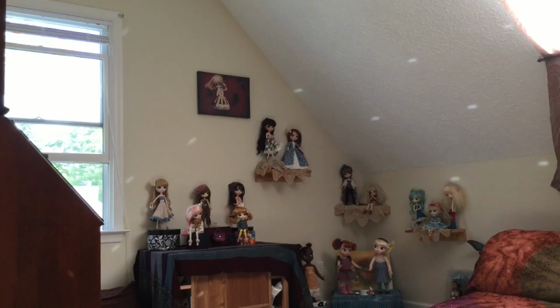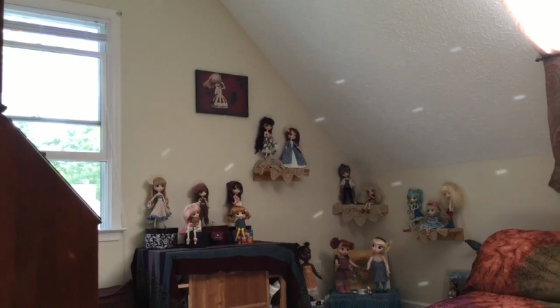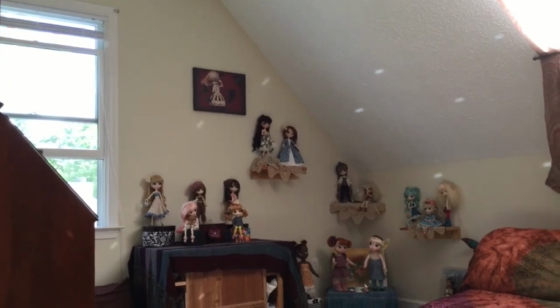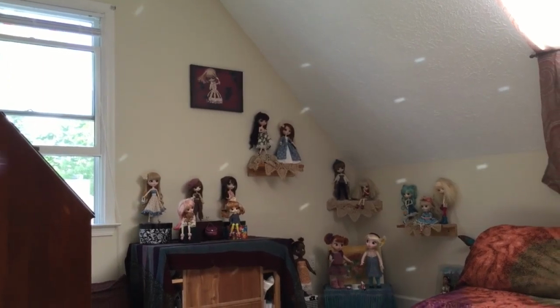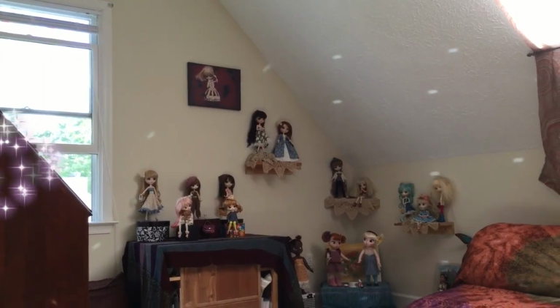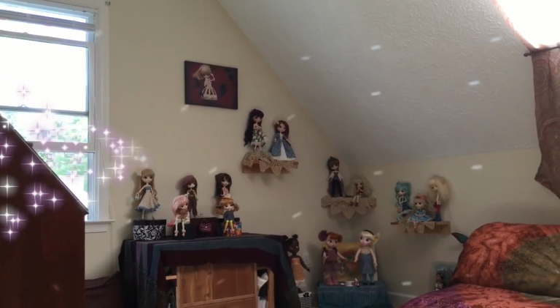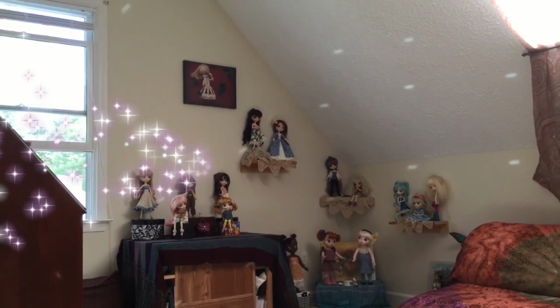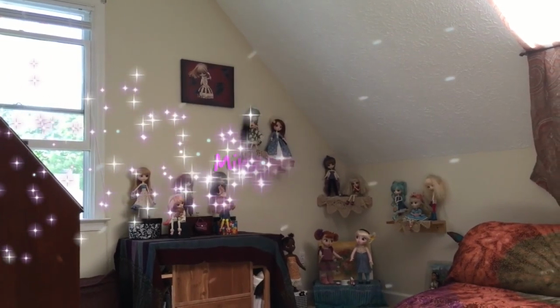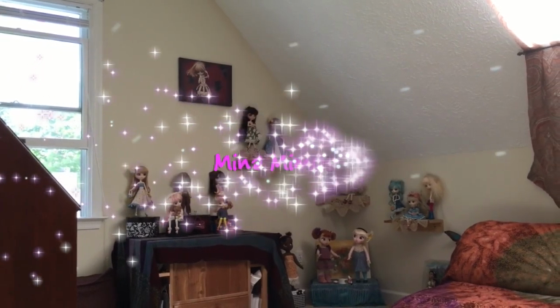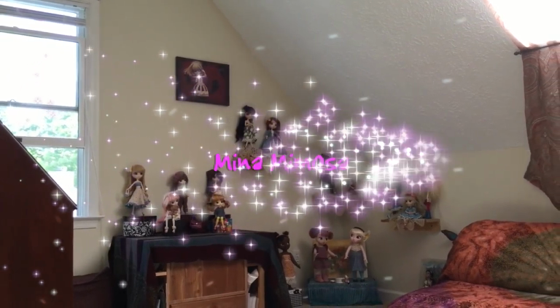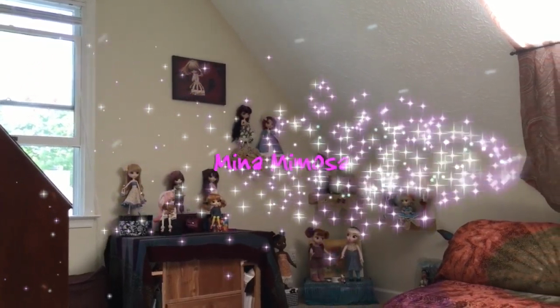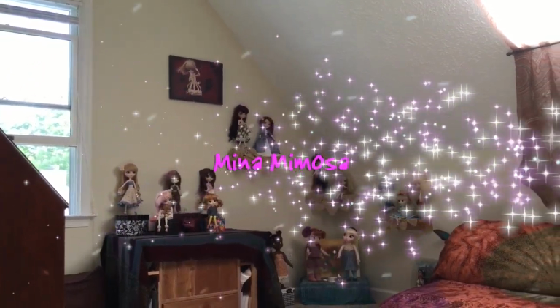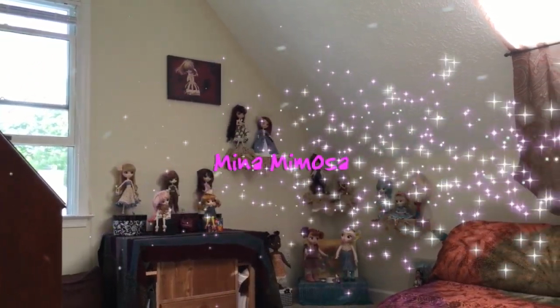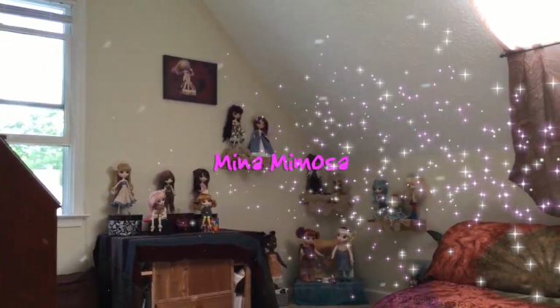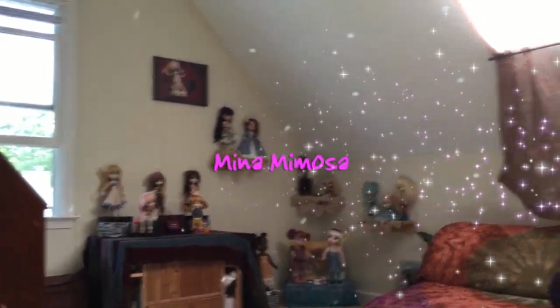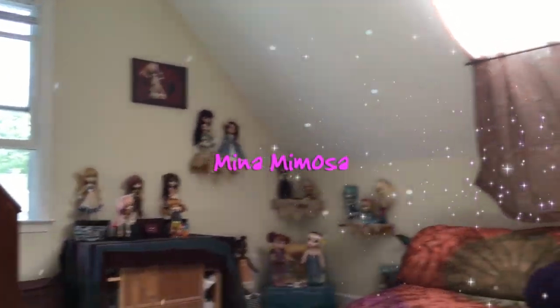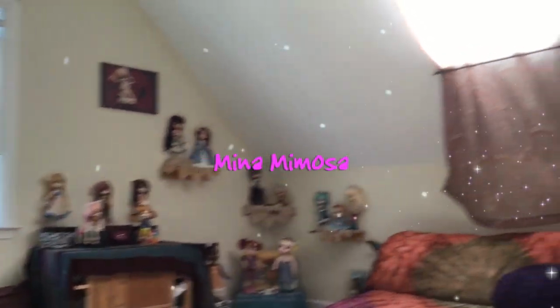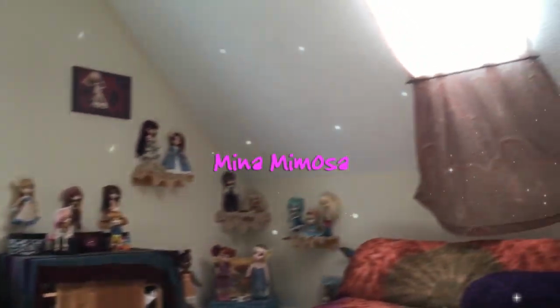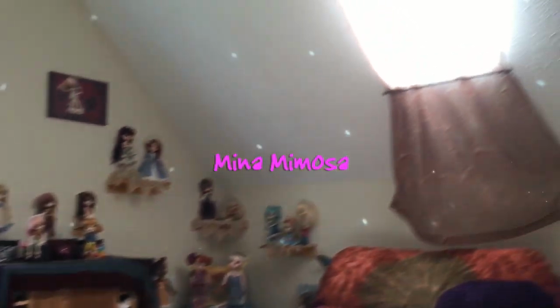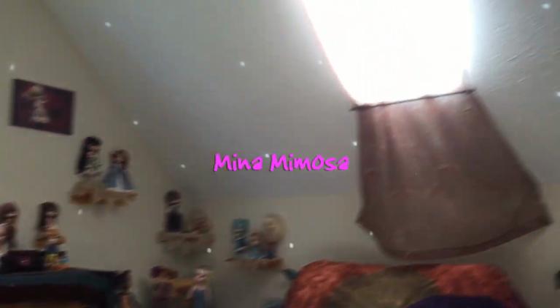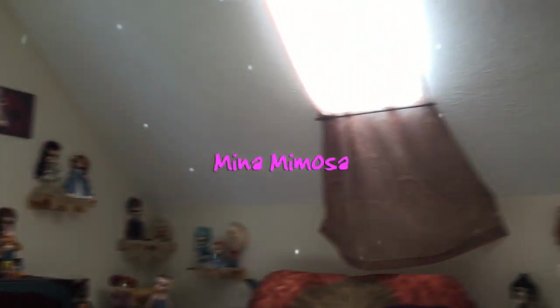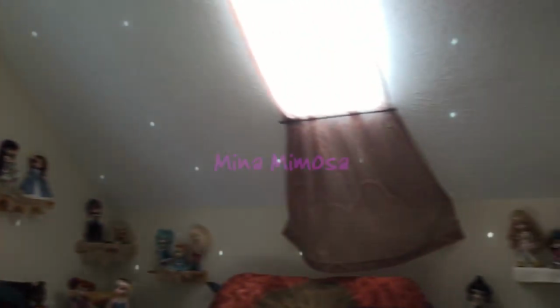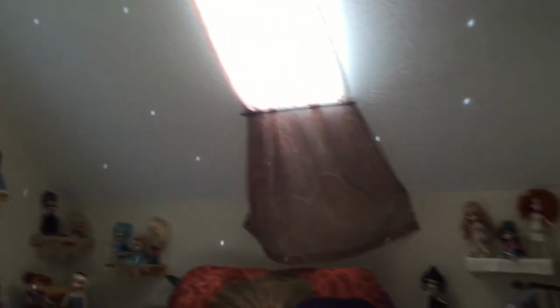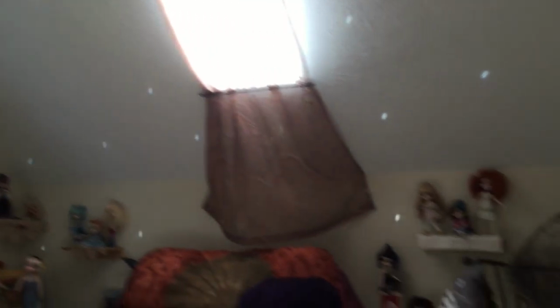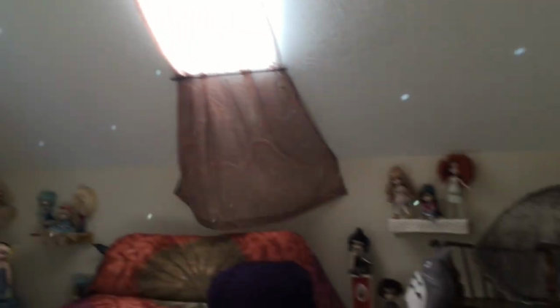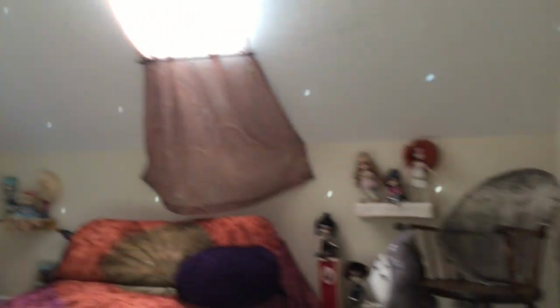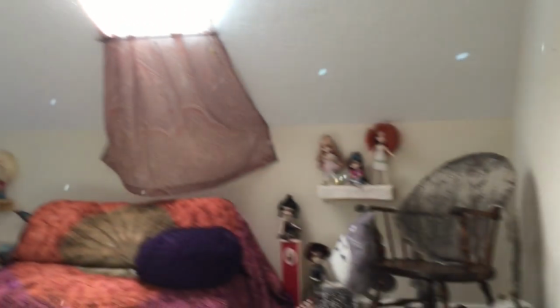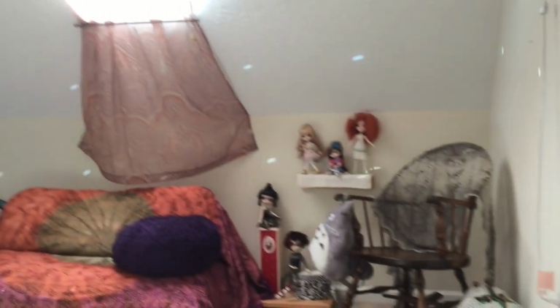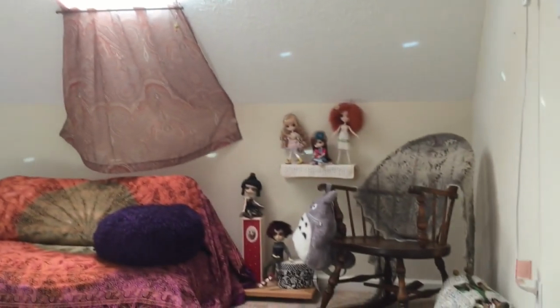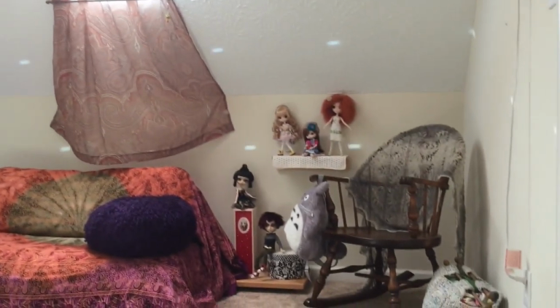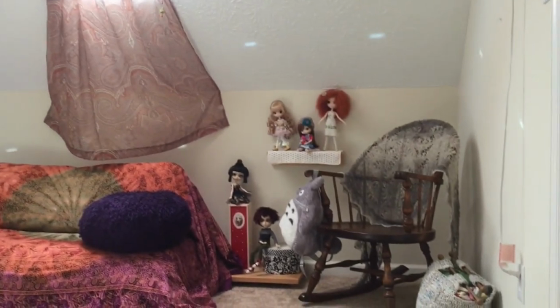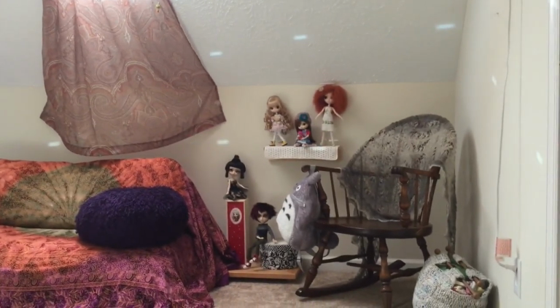Welcome to the Doll's Room, where every day is a disco party.